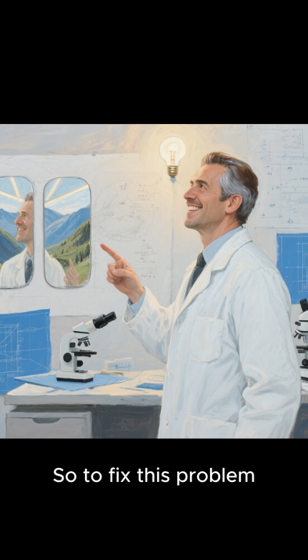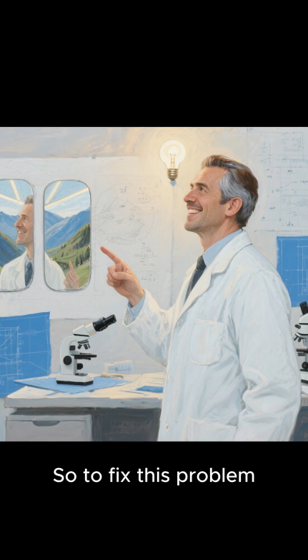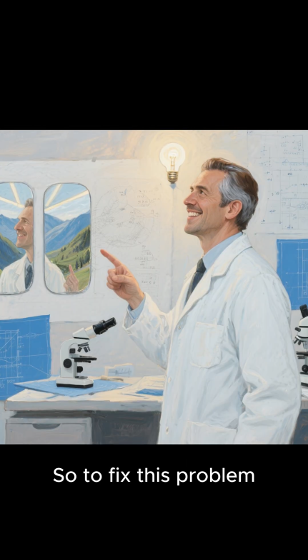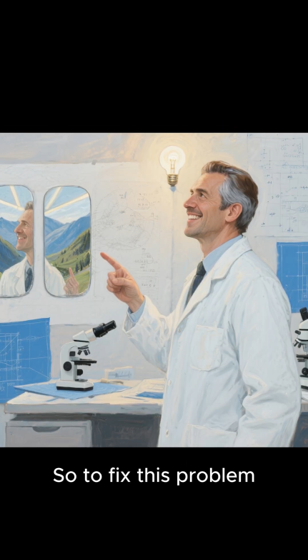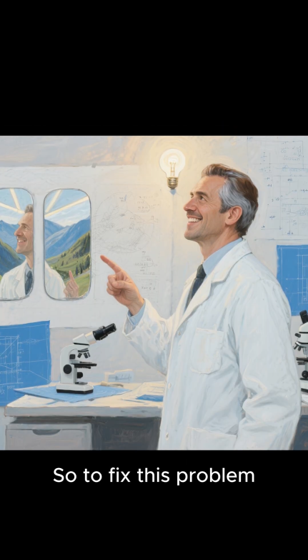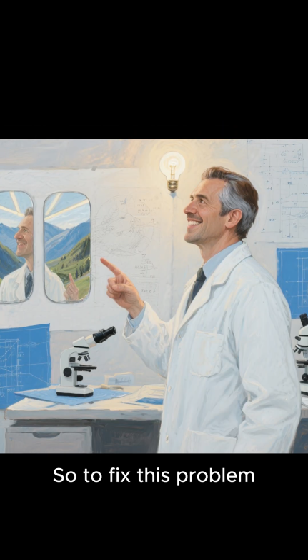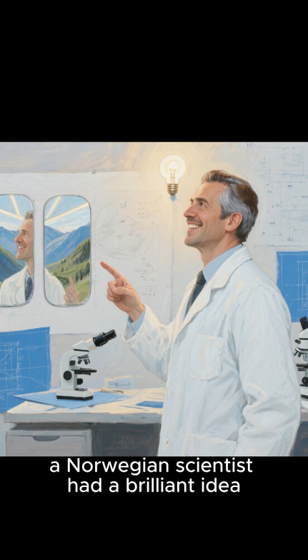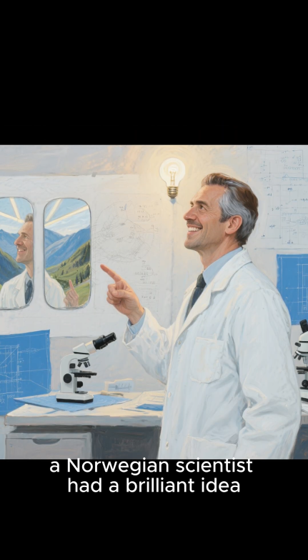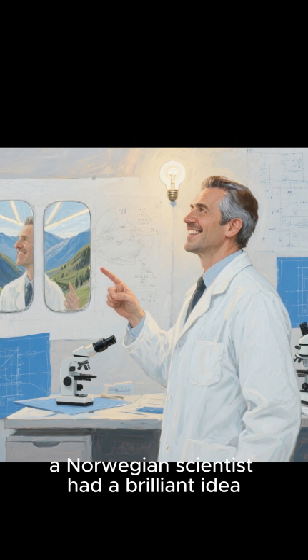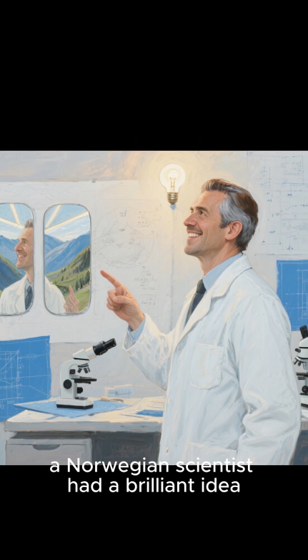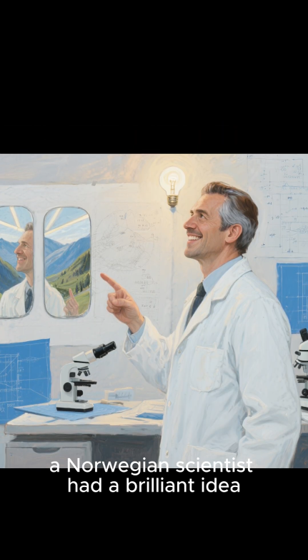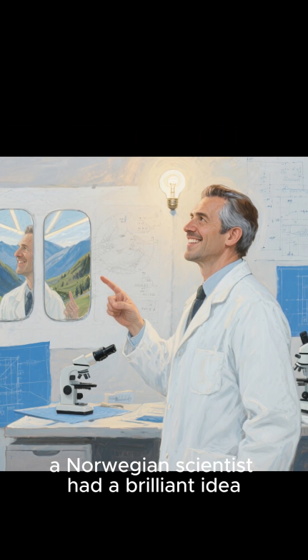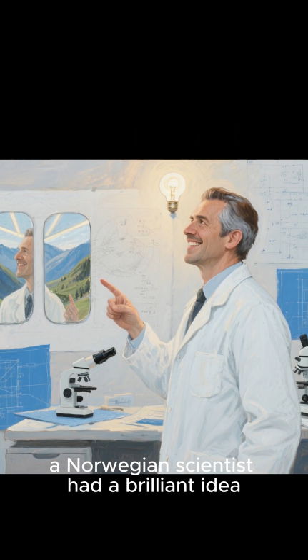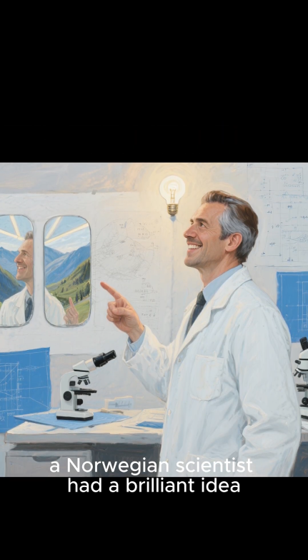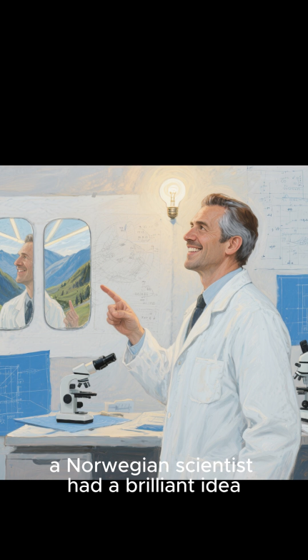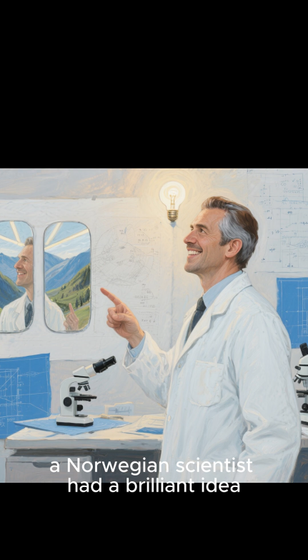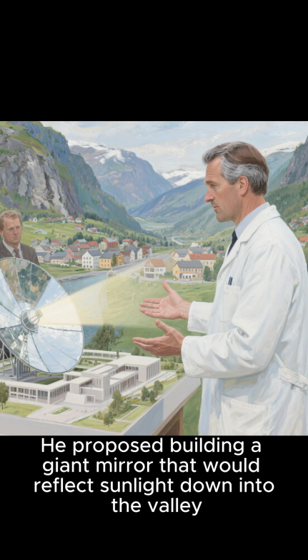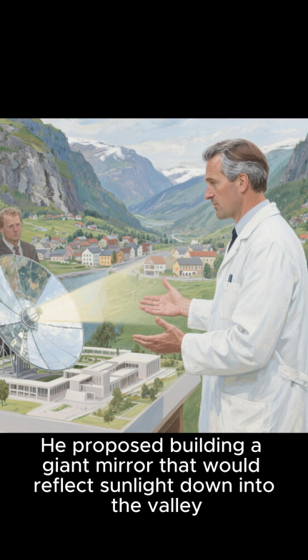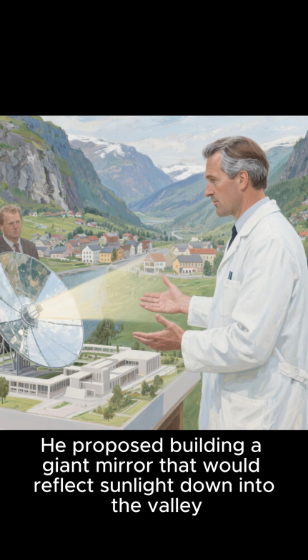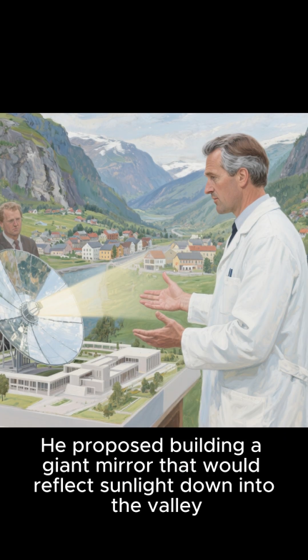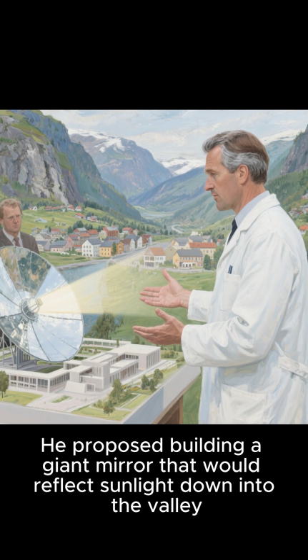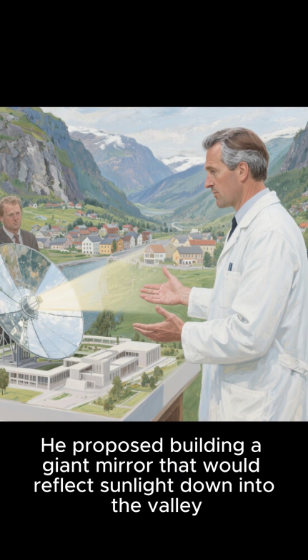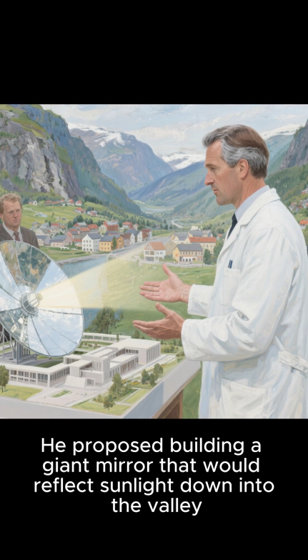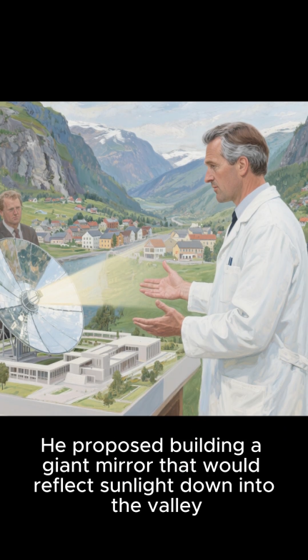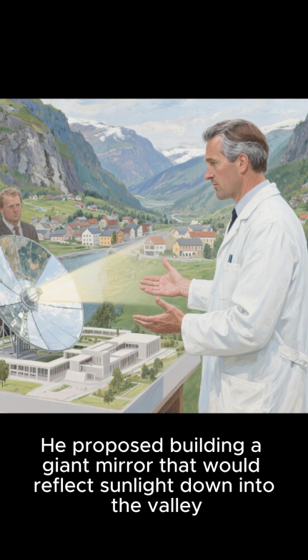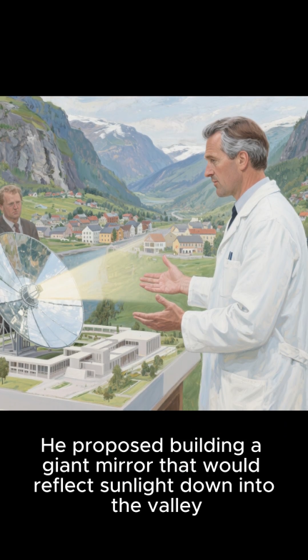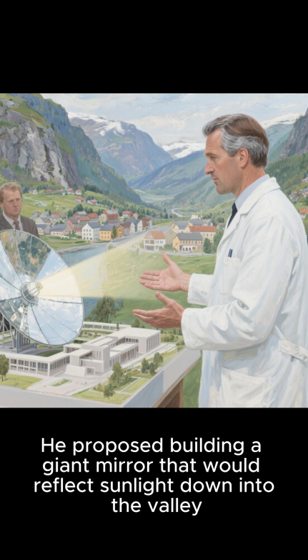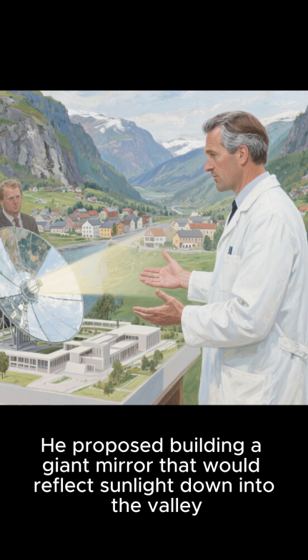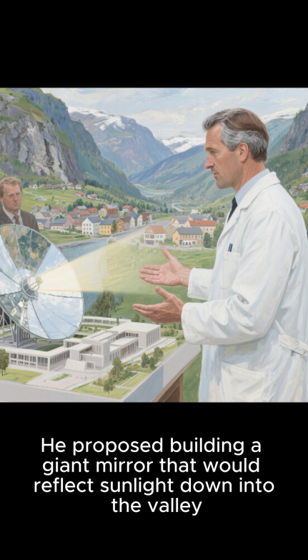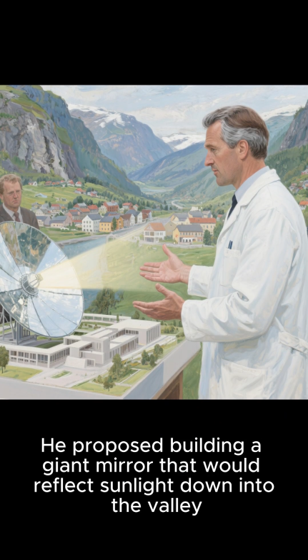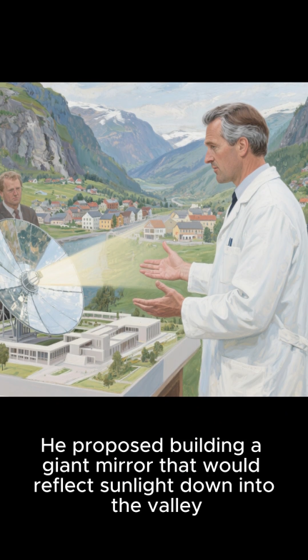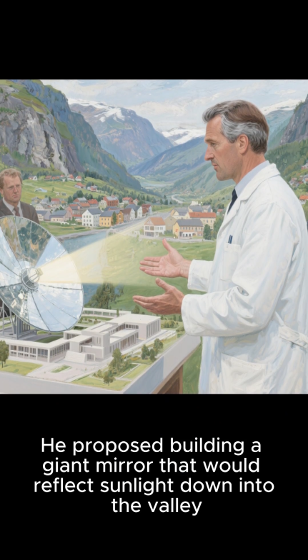So to fix this problem, a Norwegian scientist had a brilliant idea. He proposed building a giant mirror that would reflect sunlight down into the valley.